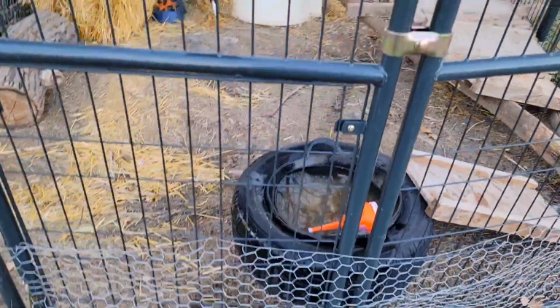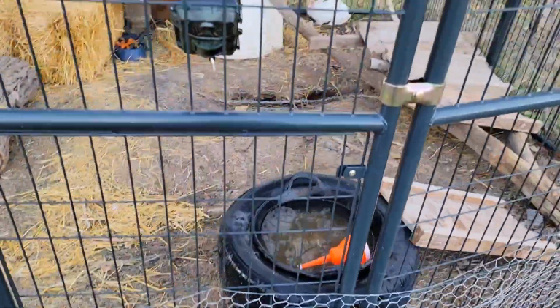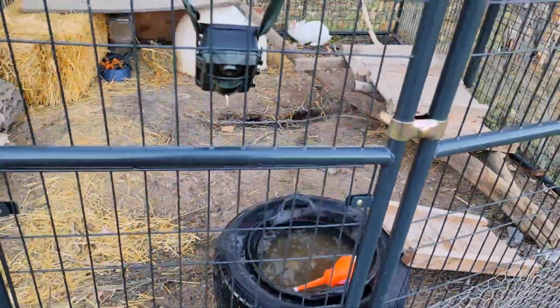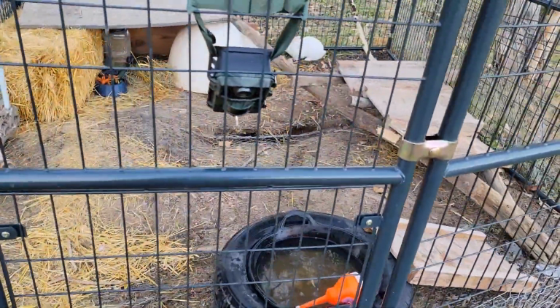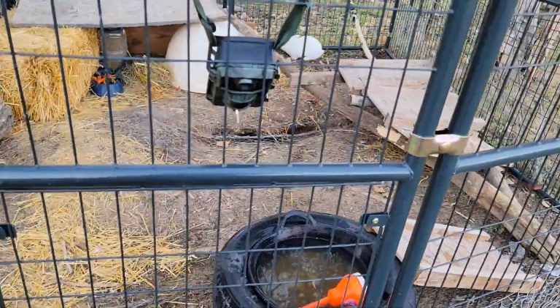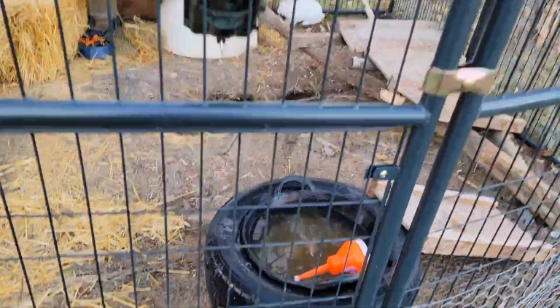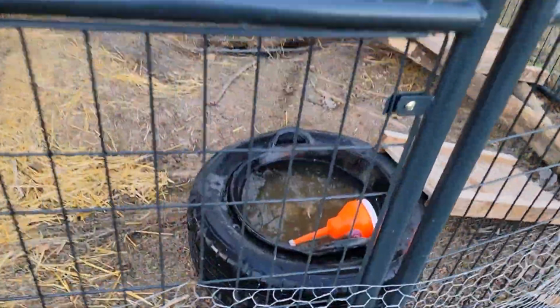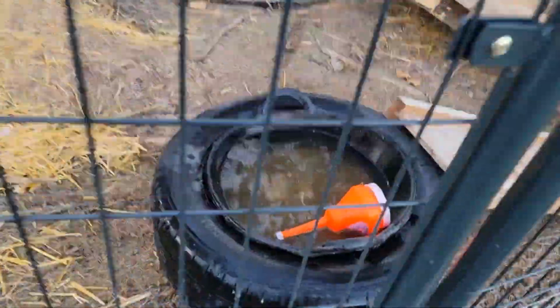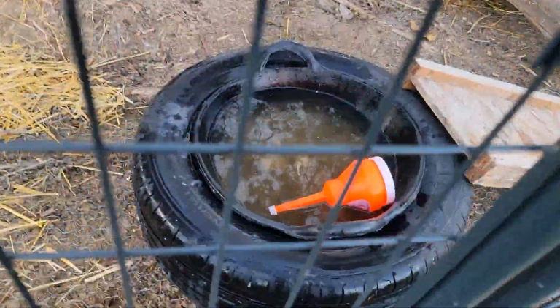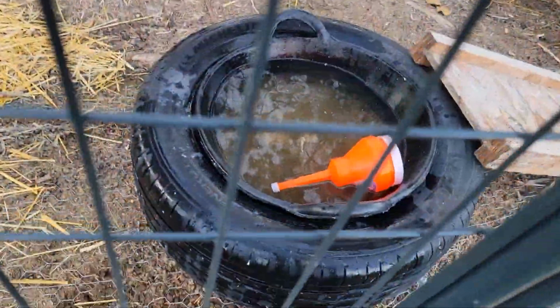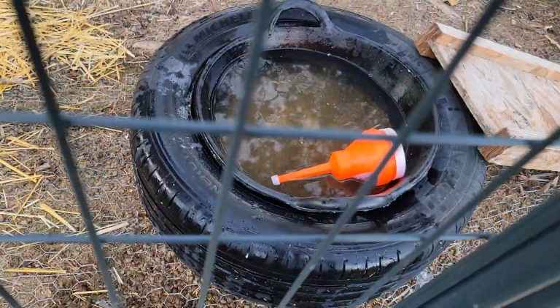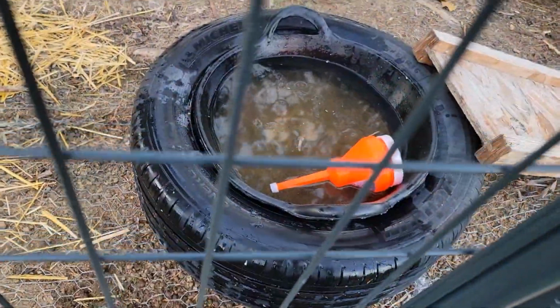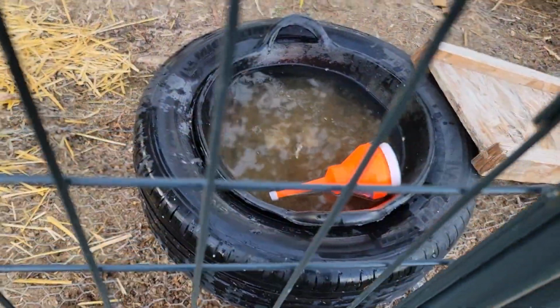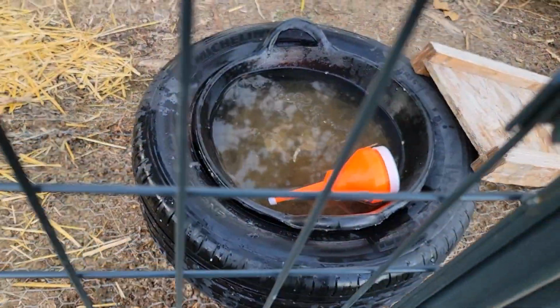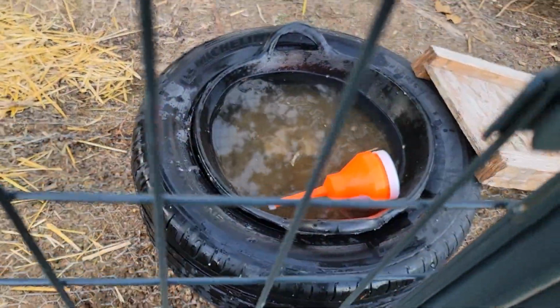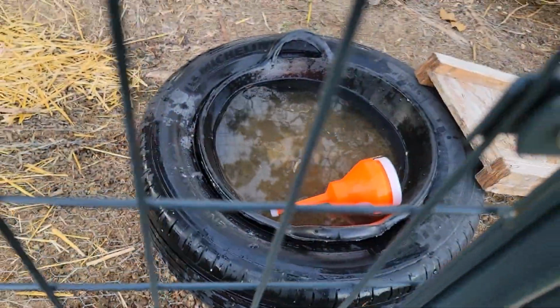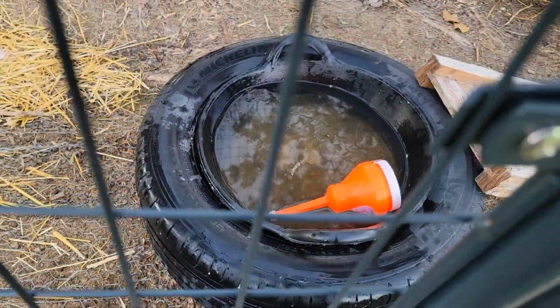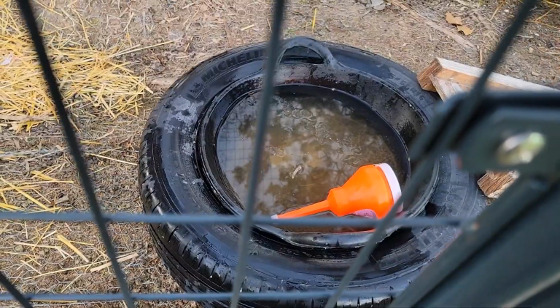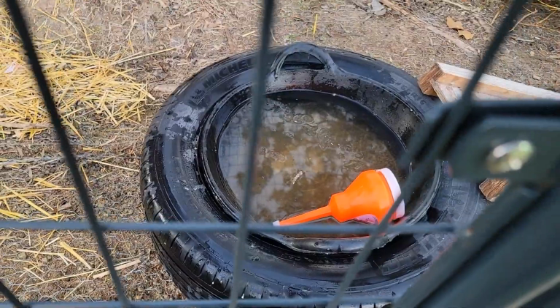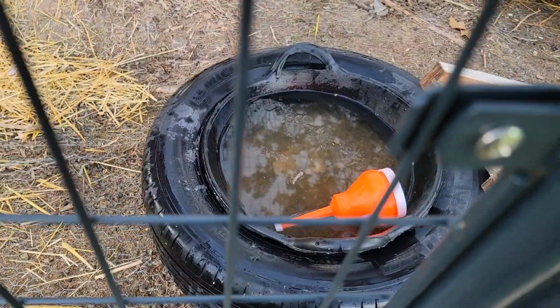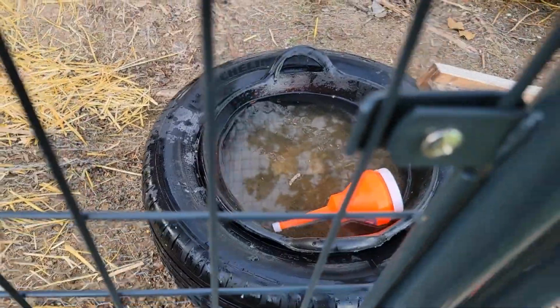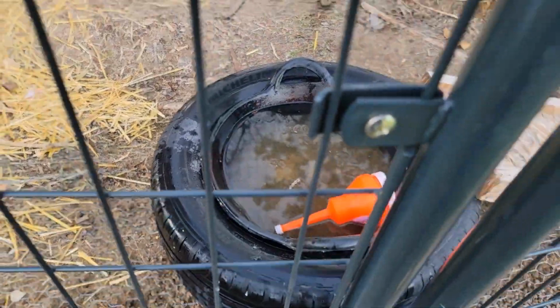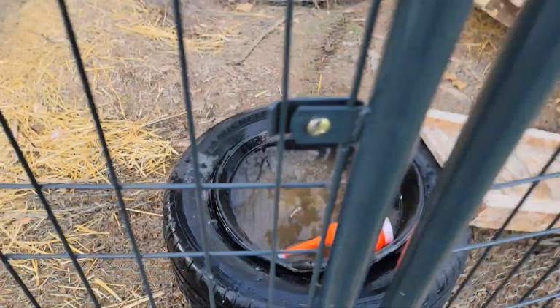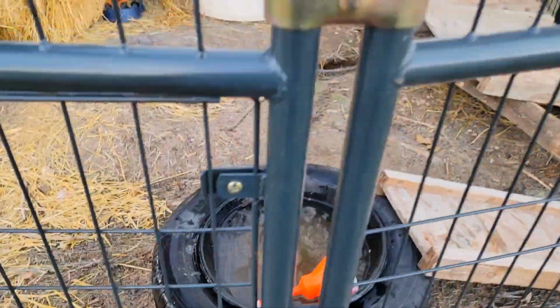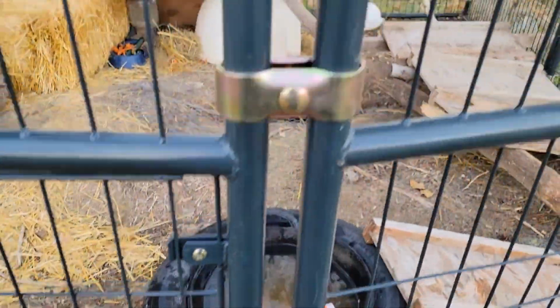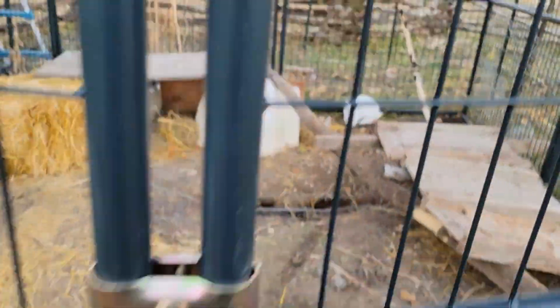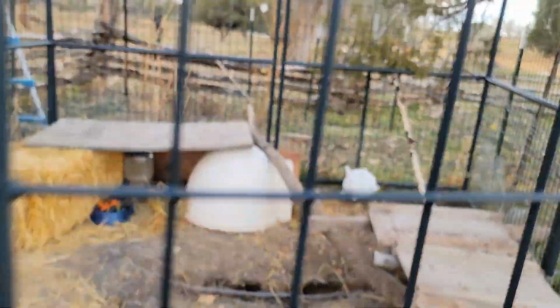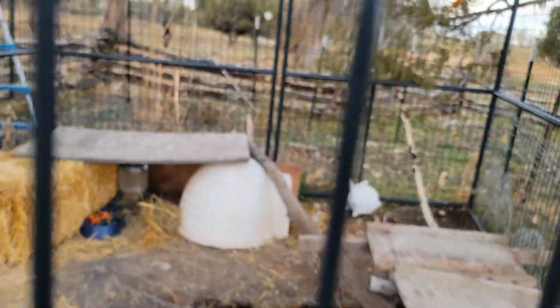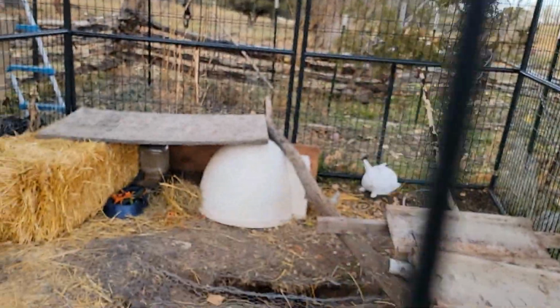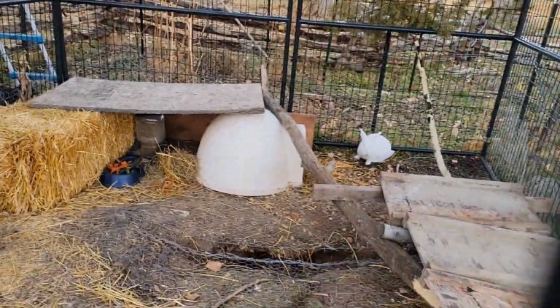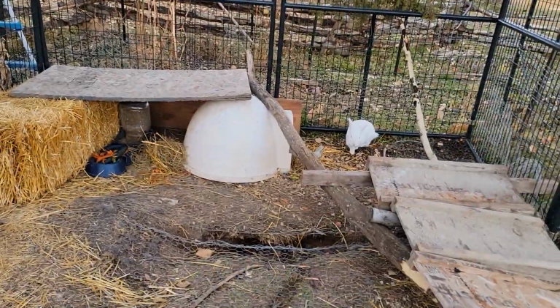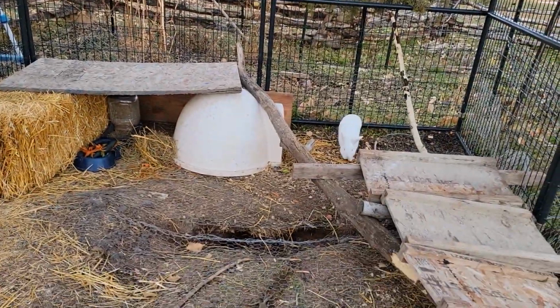One last thing I forgot to mention: the bobber is for disrupting surface tension, which makes the water harder to freeze. So that's it.